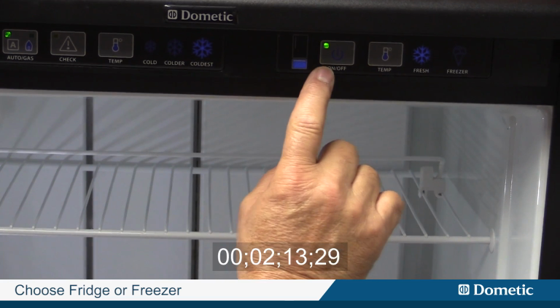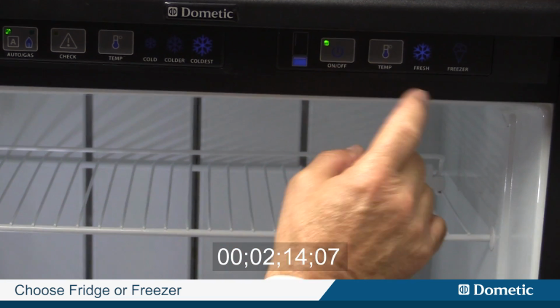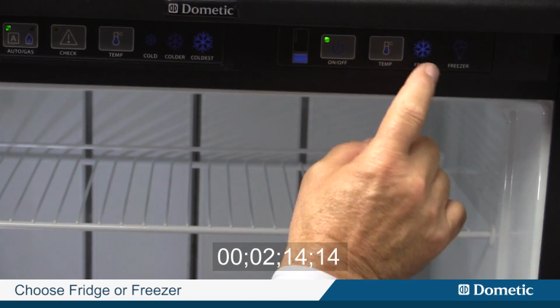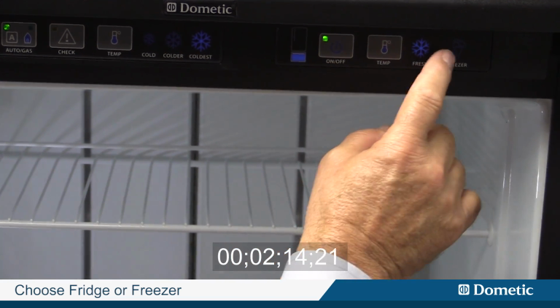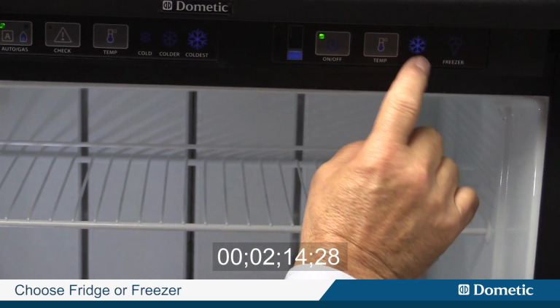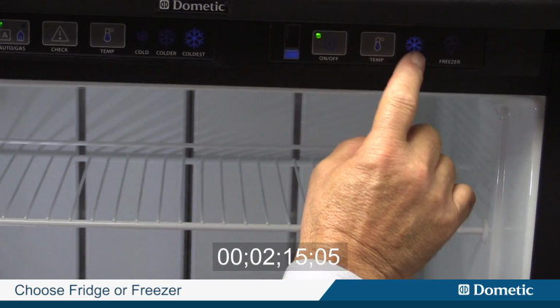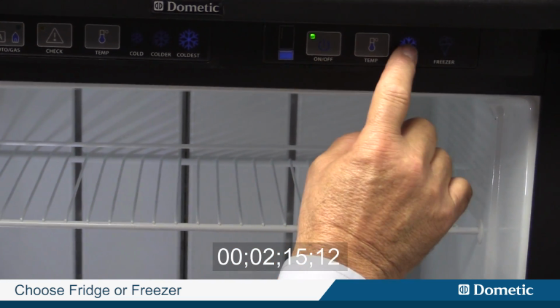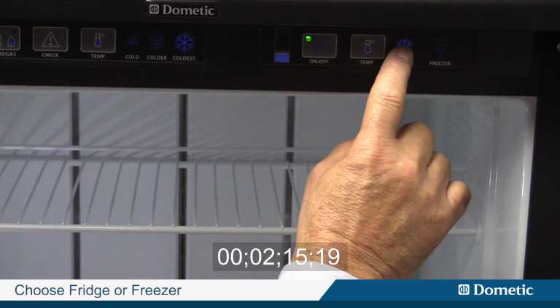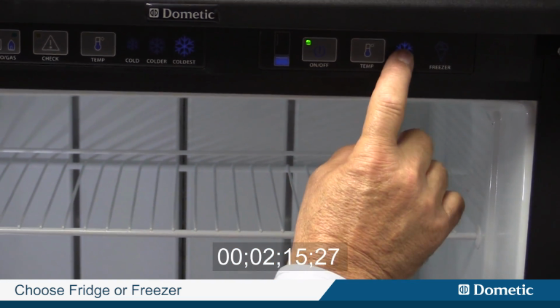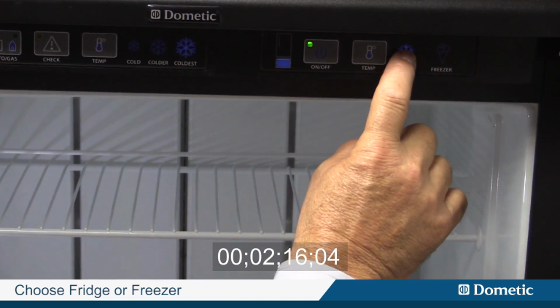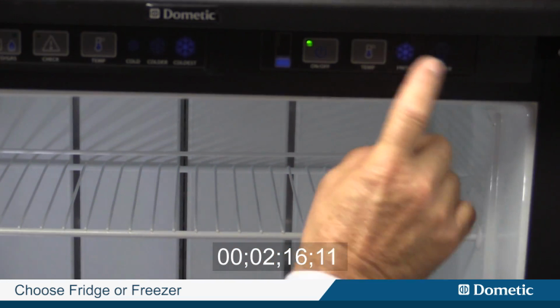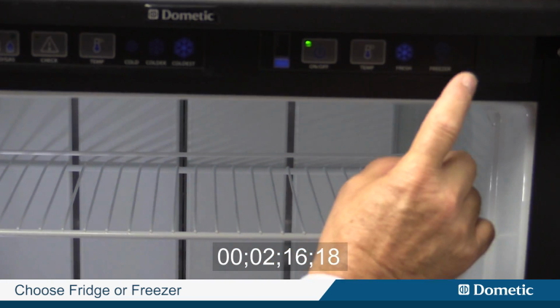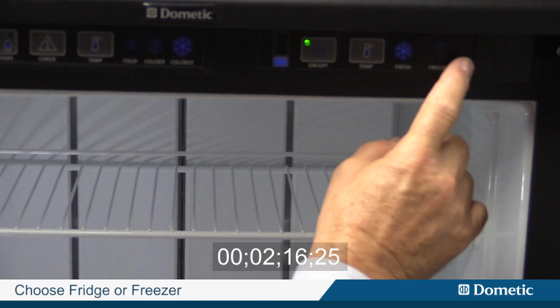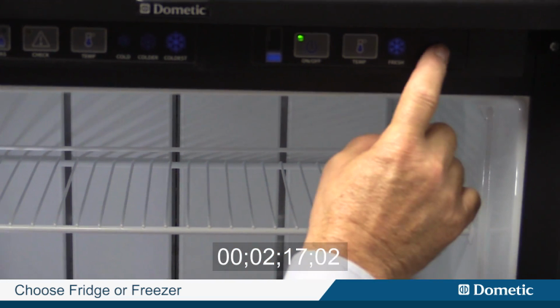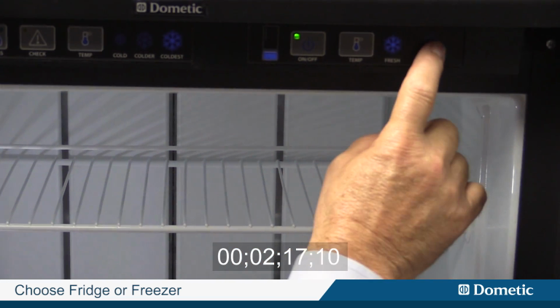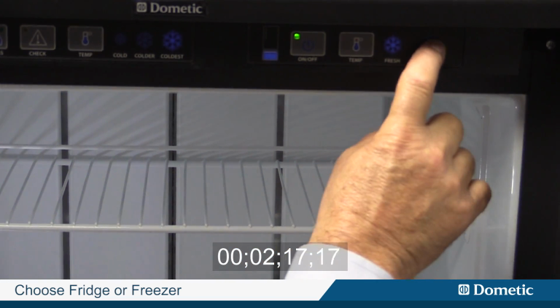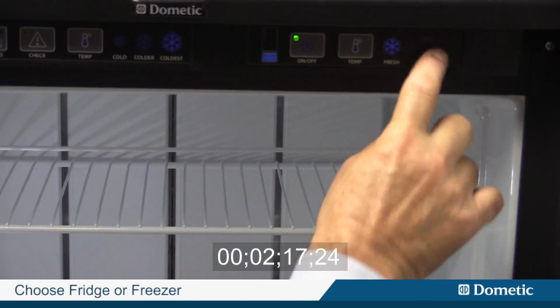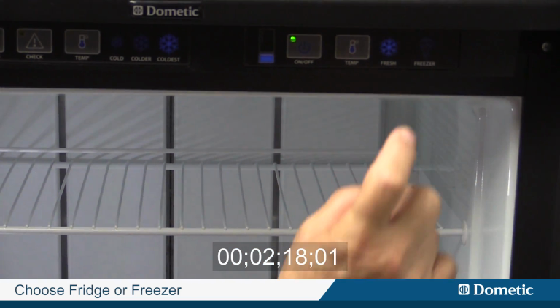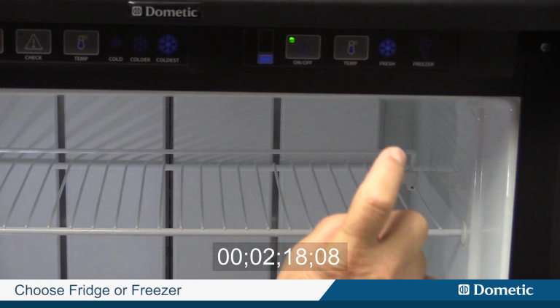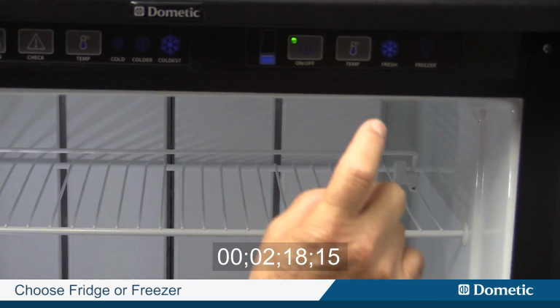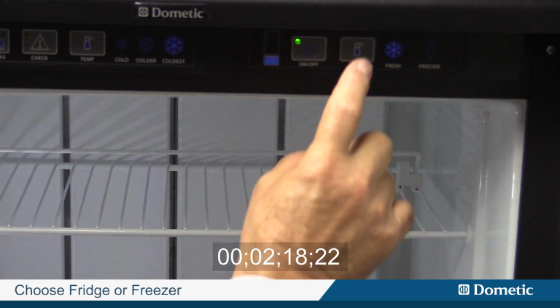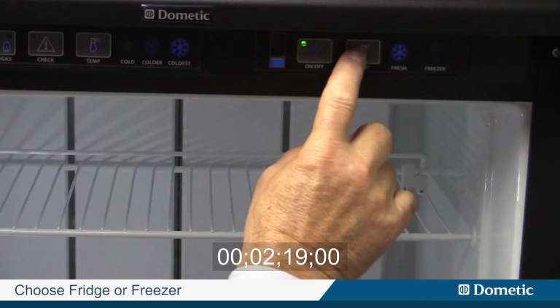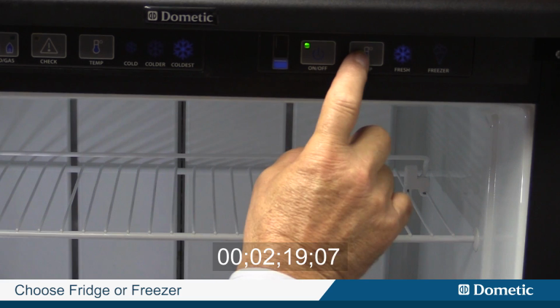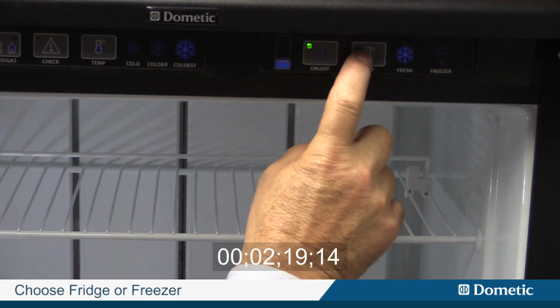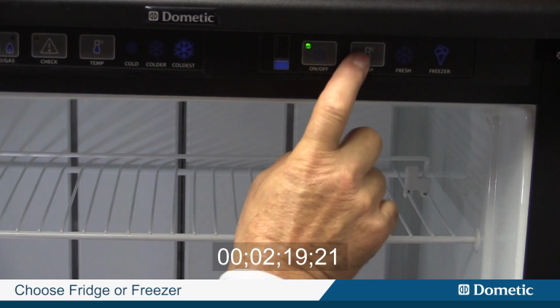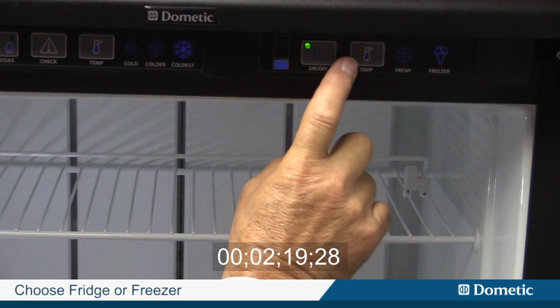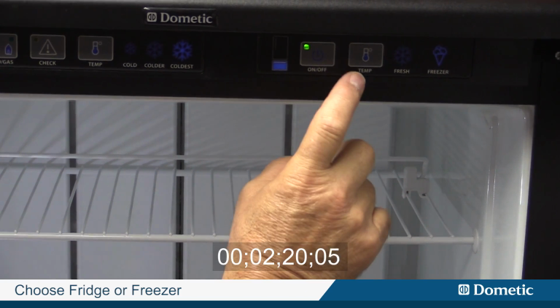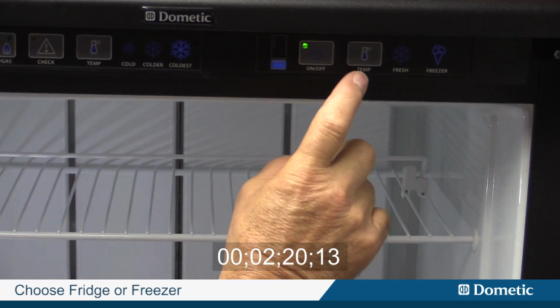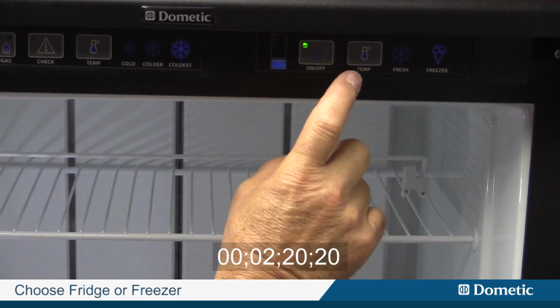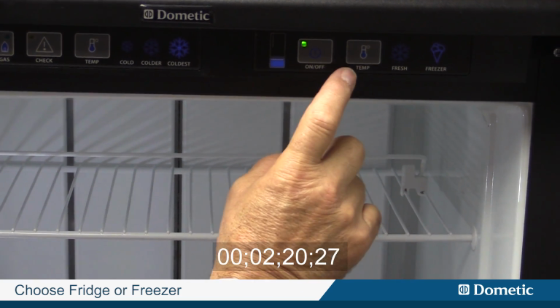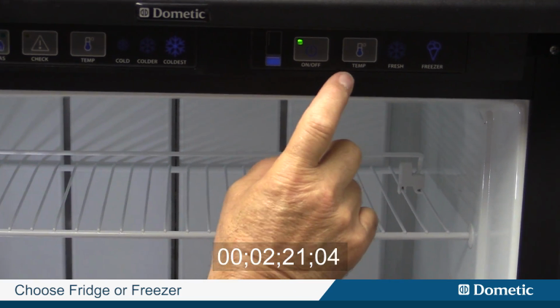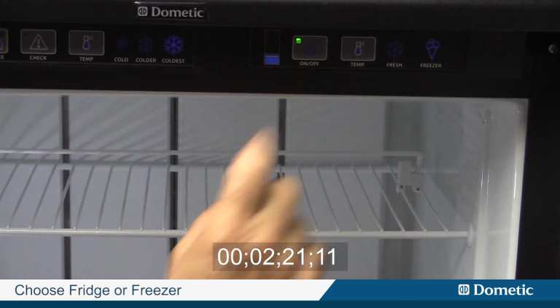We have the lower drawer feature, which we turn on and off up here. This controls whether you want it to be an additional portion of the refrigerator as fresh food or you want it to be an actual freezer.